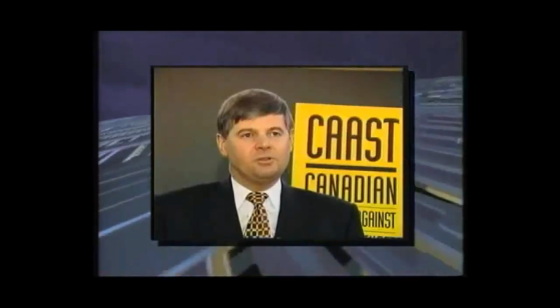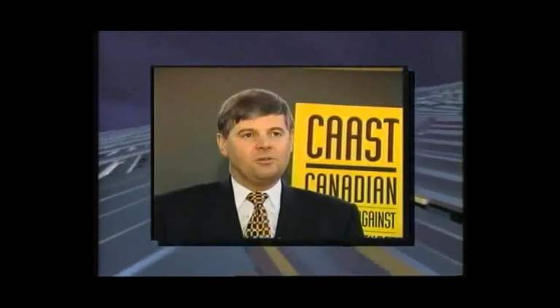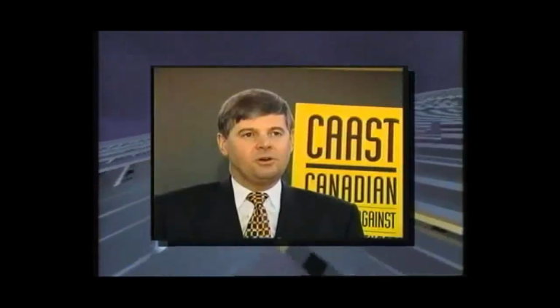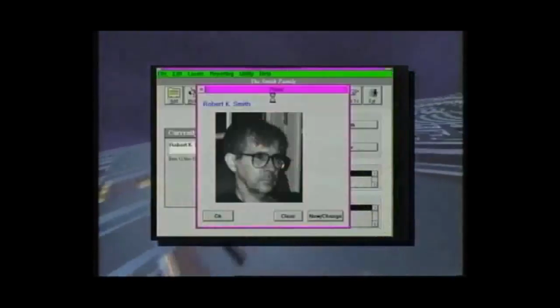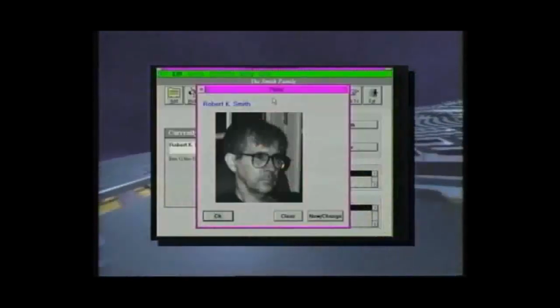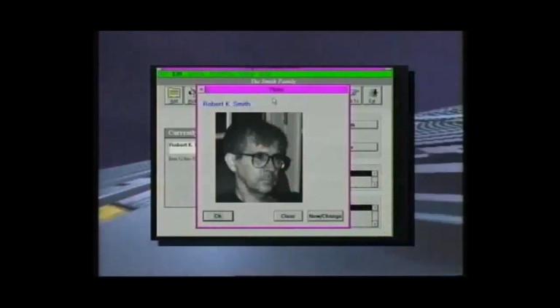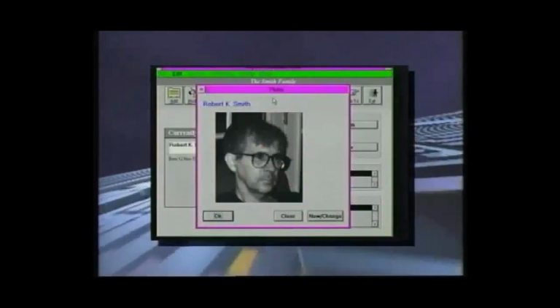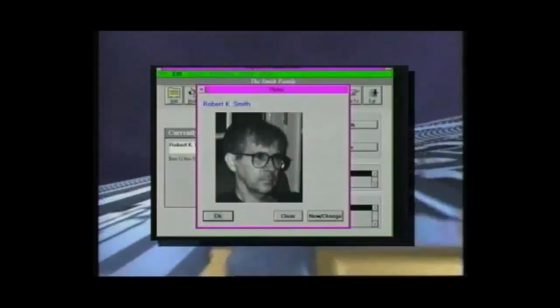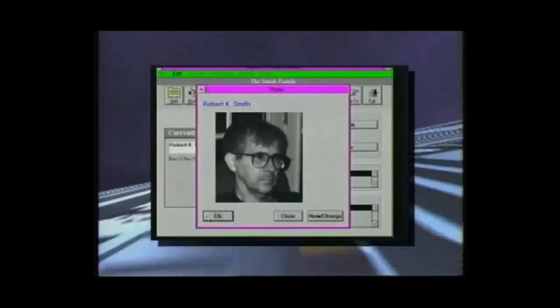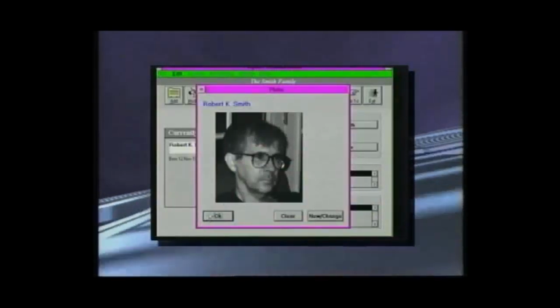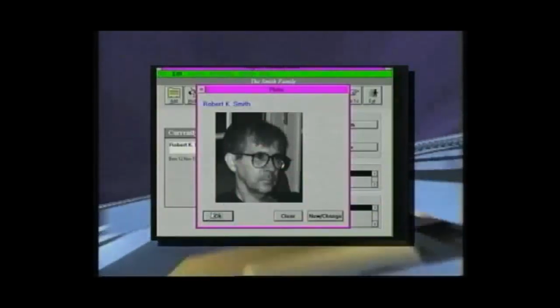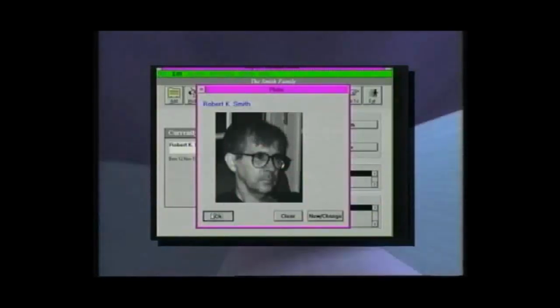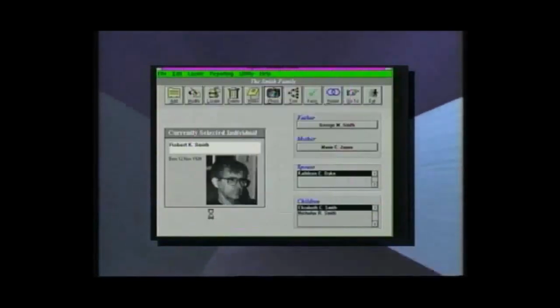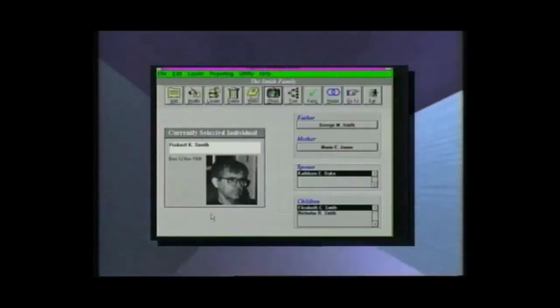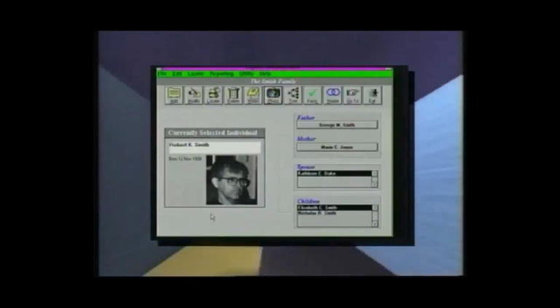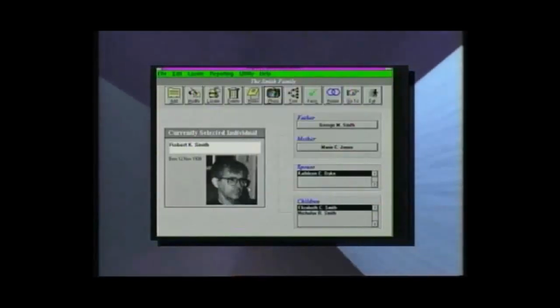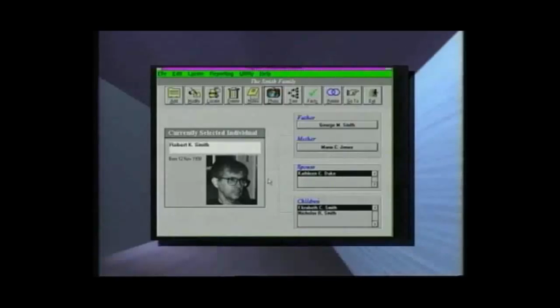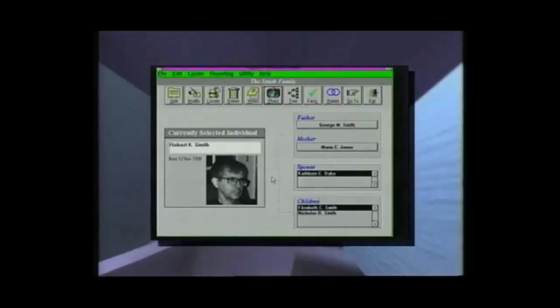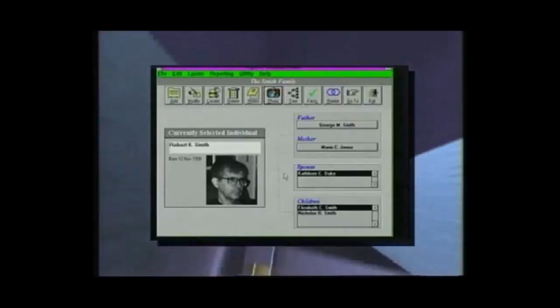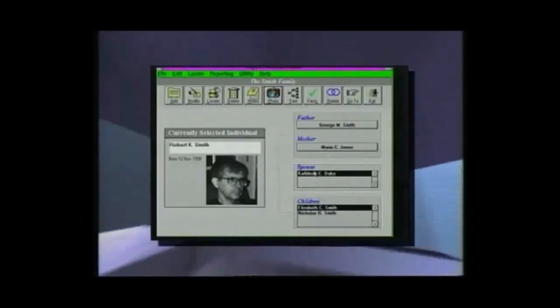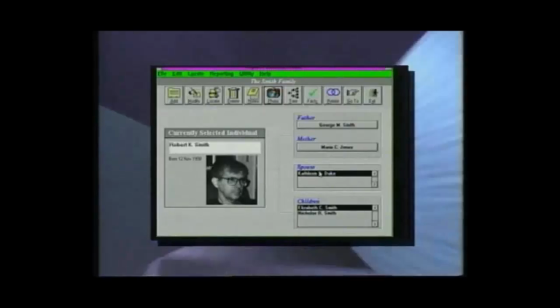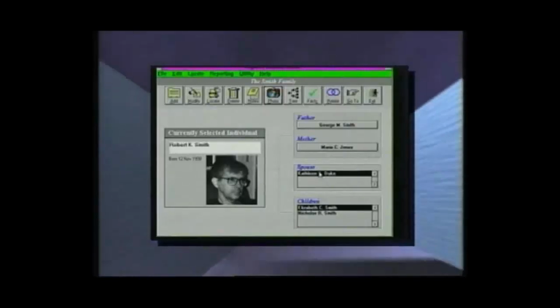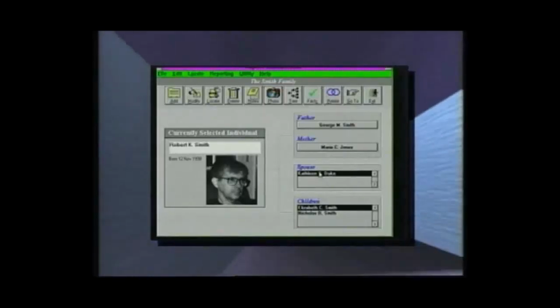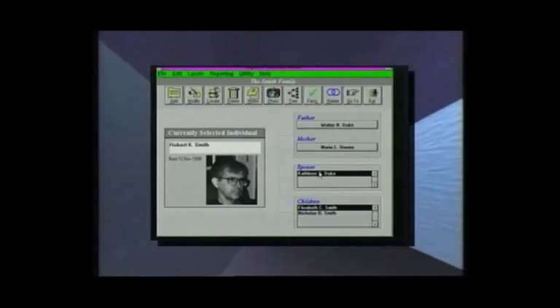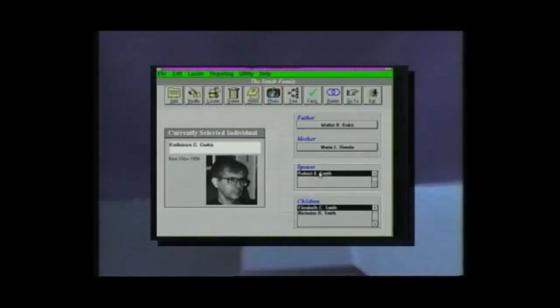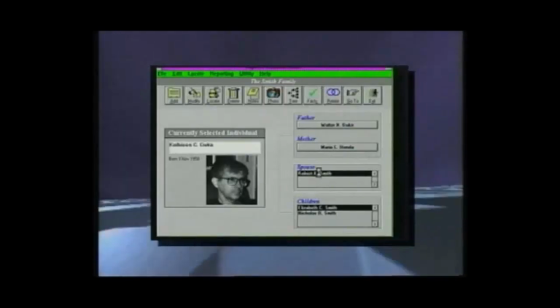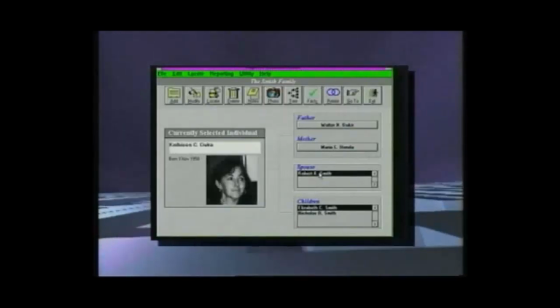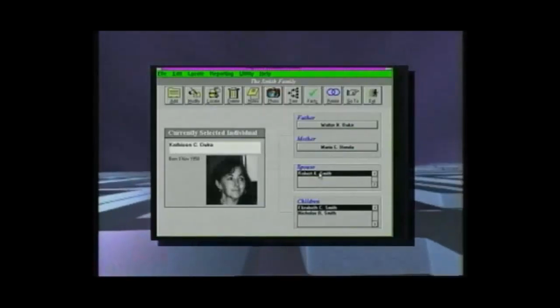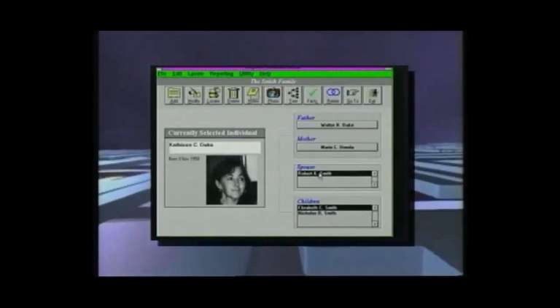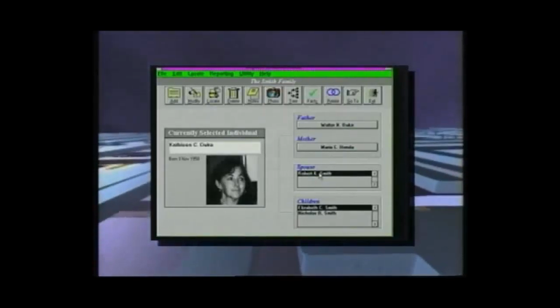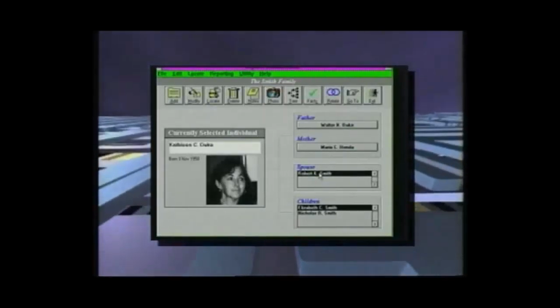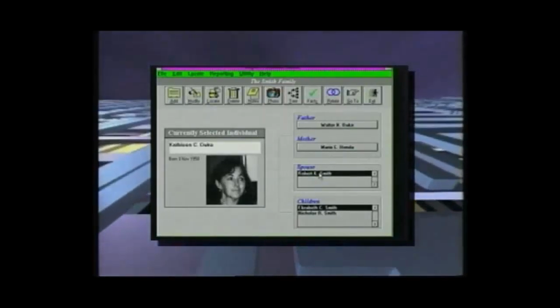Later, genealogy comes to life as we go hands-on with Expert Personal Roots. This week on Computer Insider.